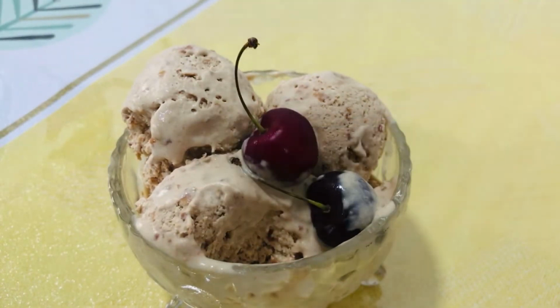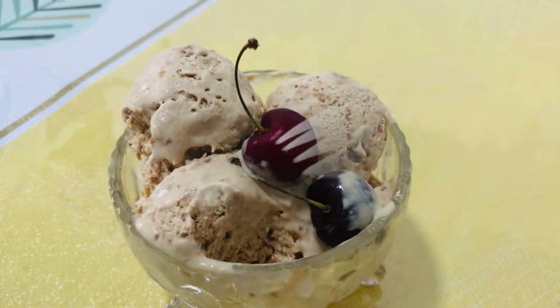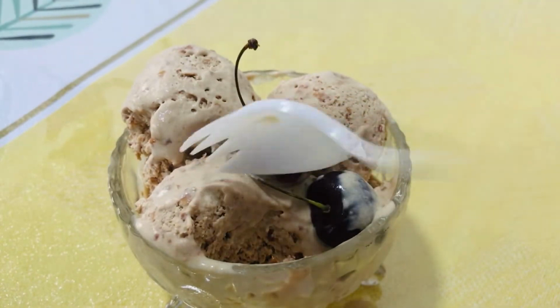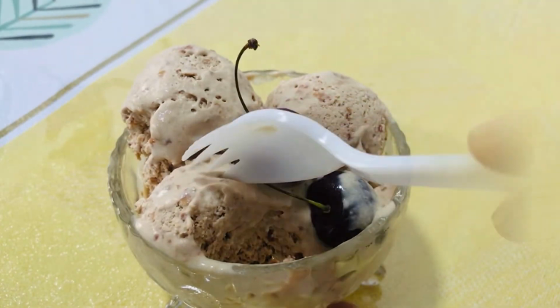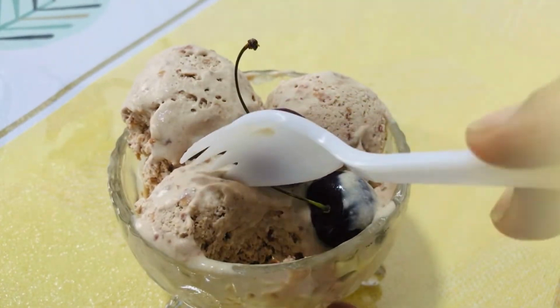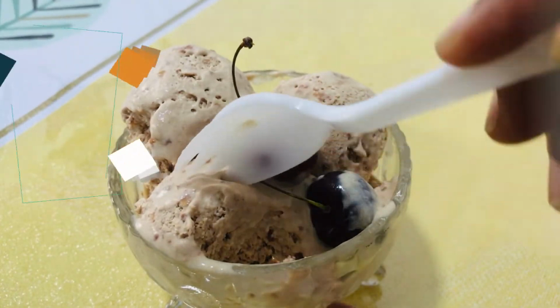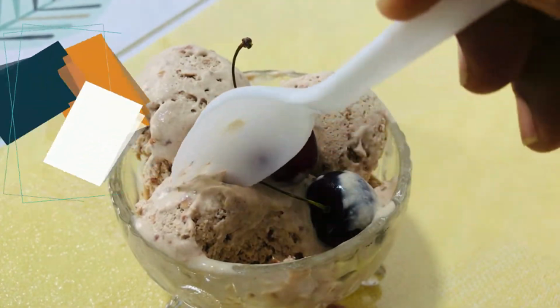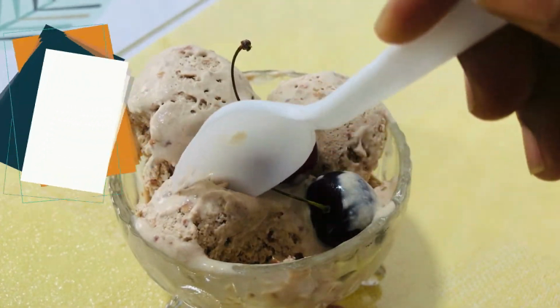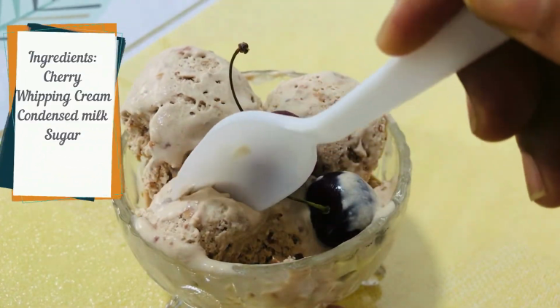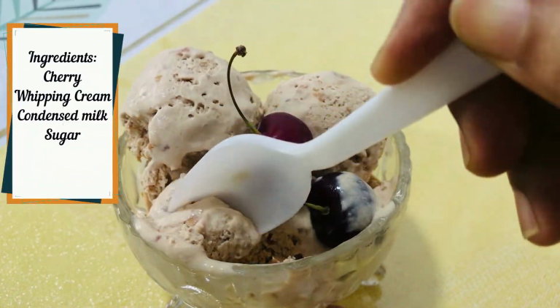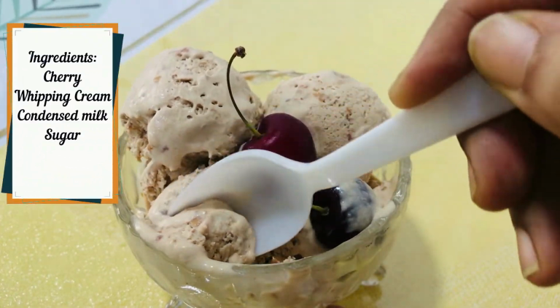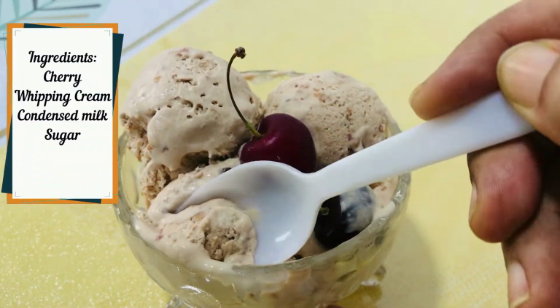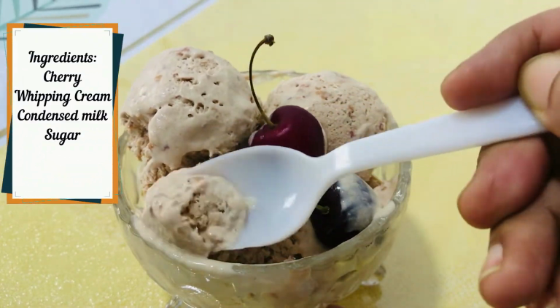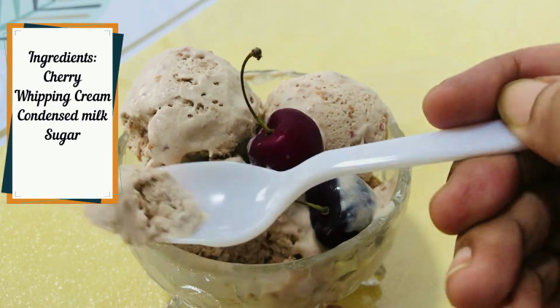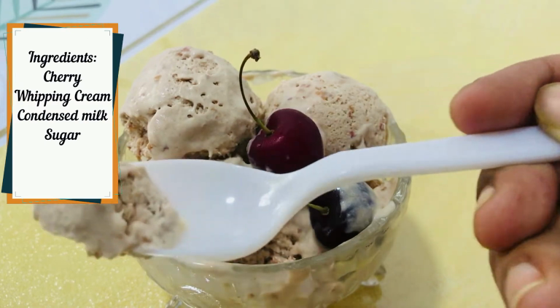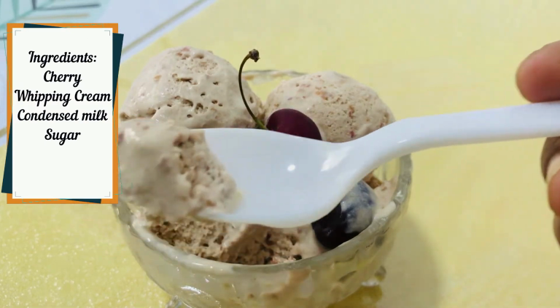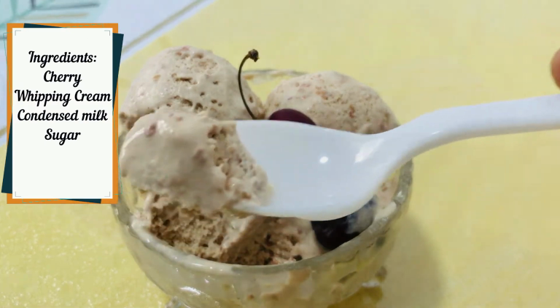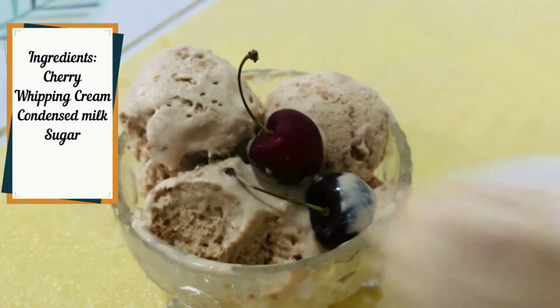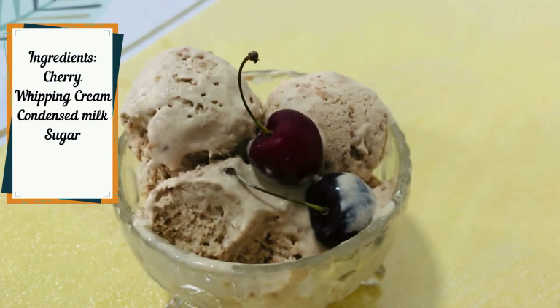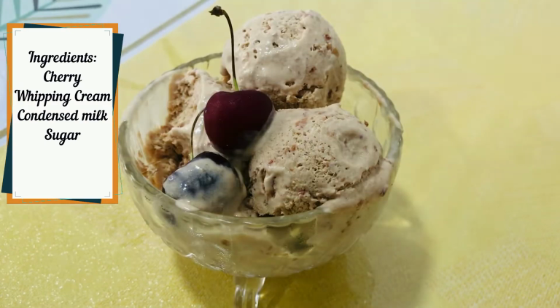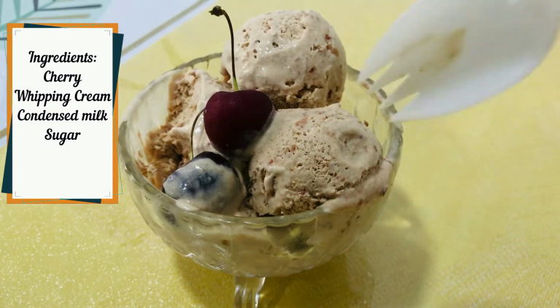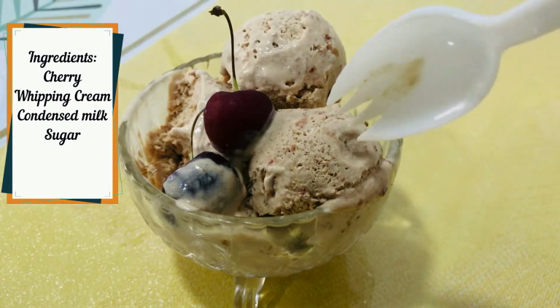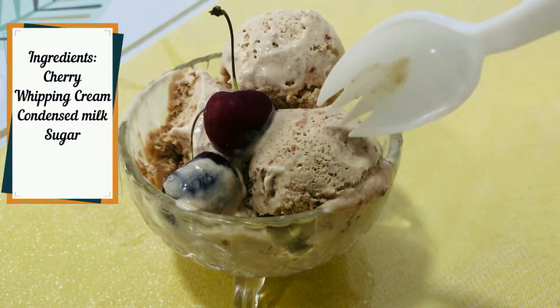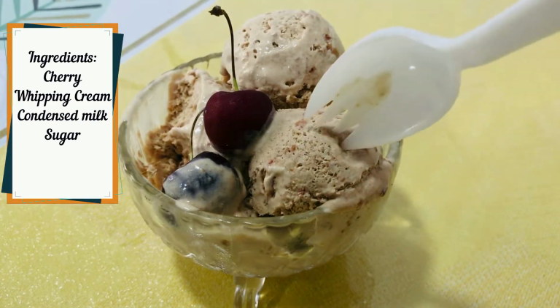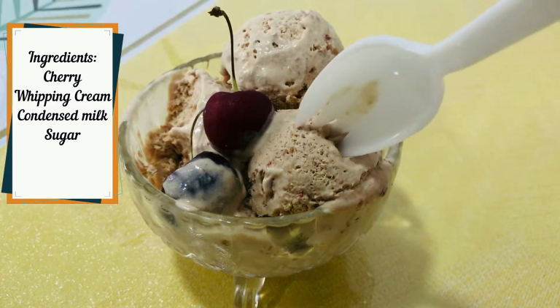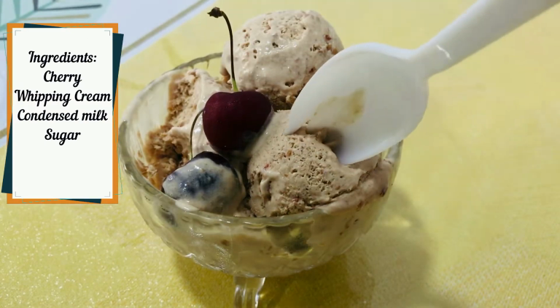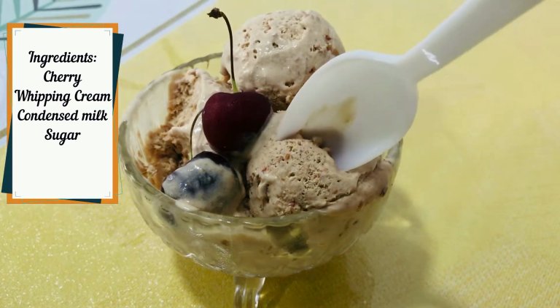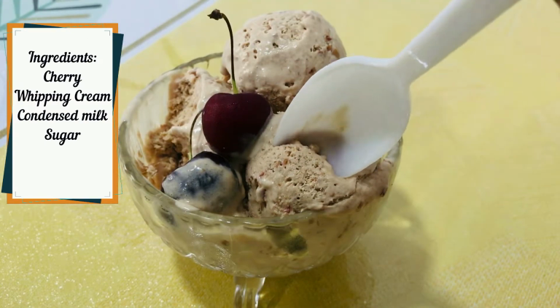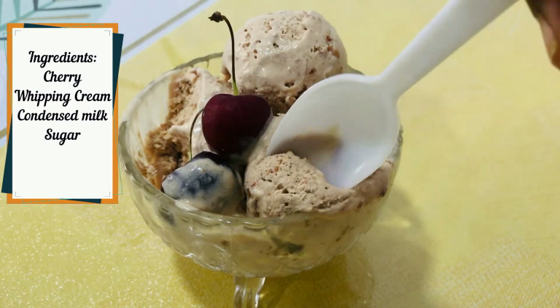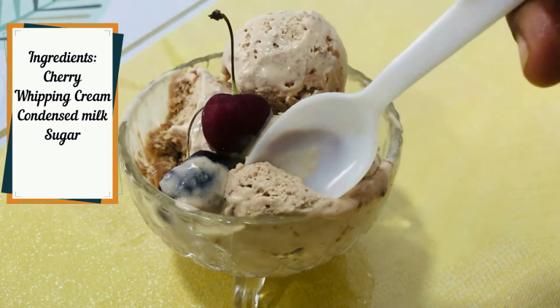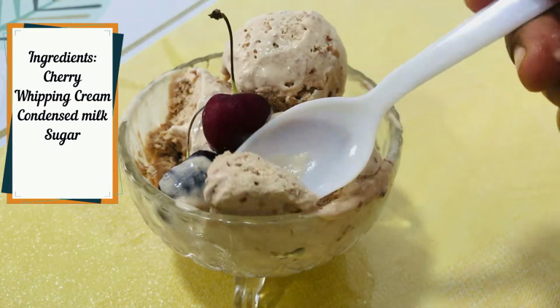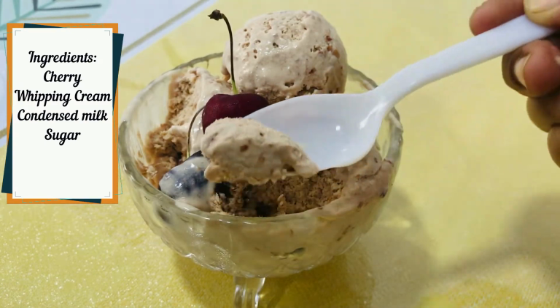These are the ingredients: cherry, whipping cream, condensed milk, and sugar.